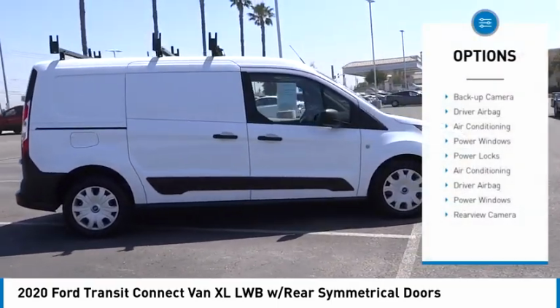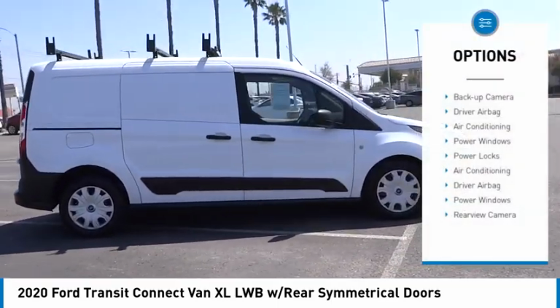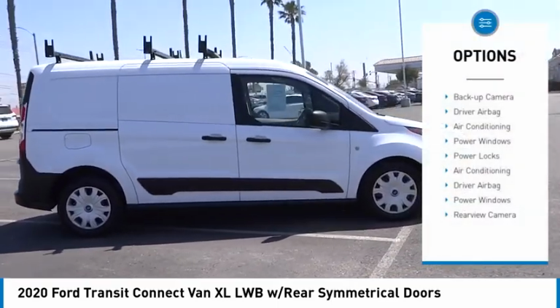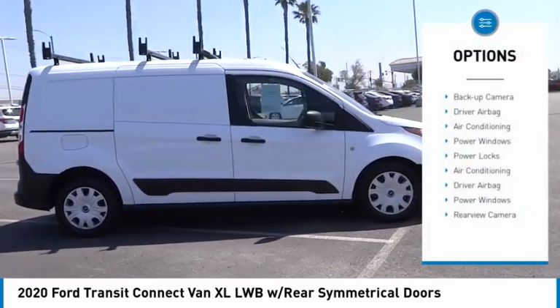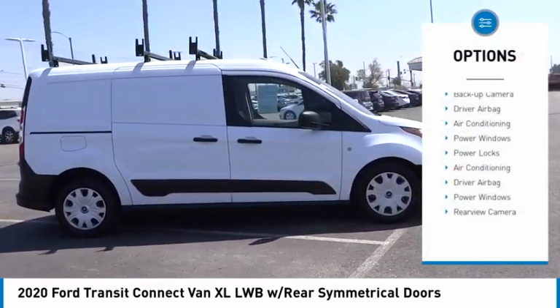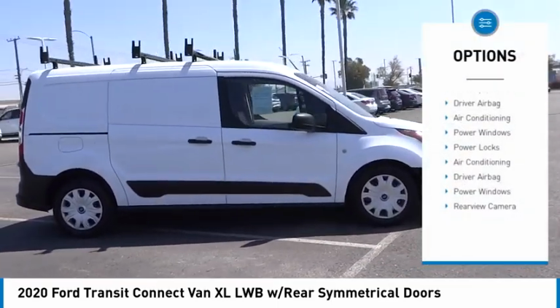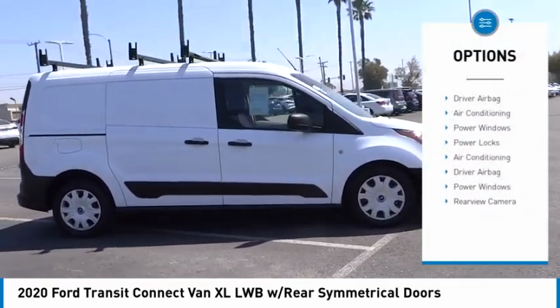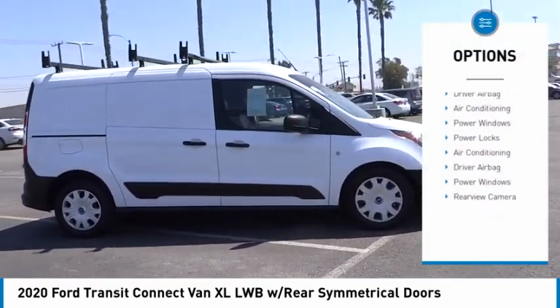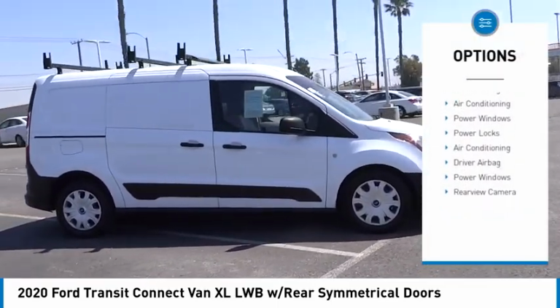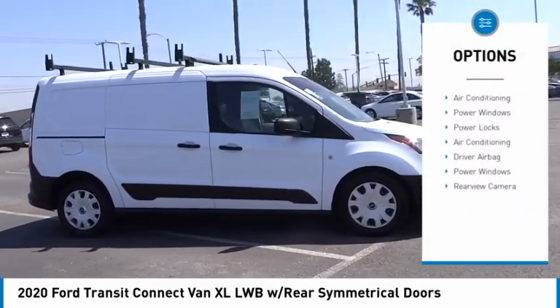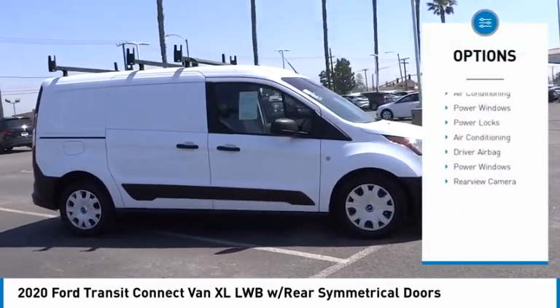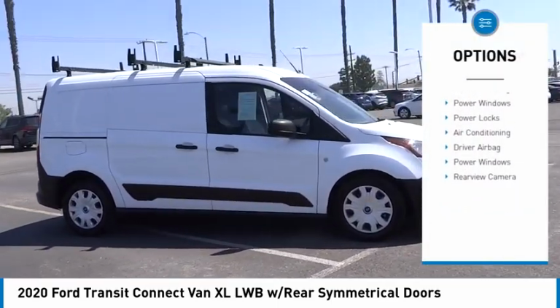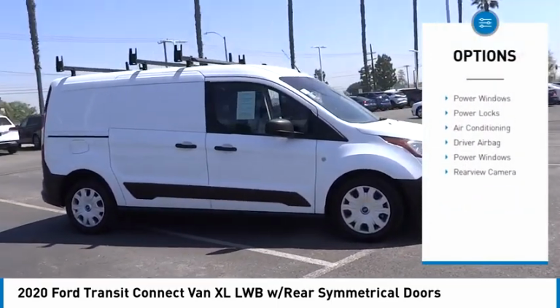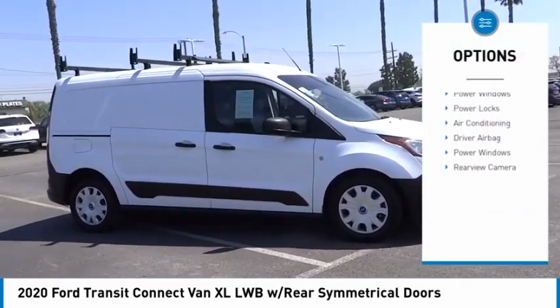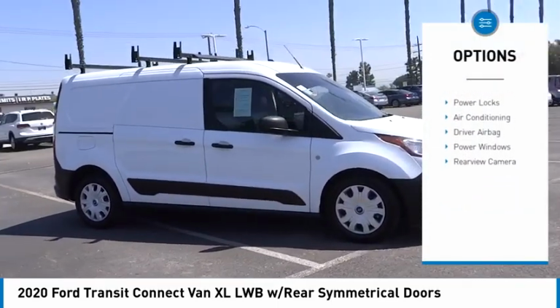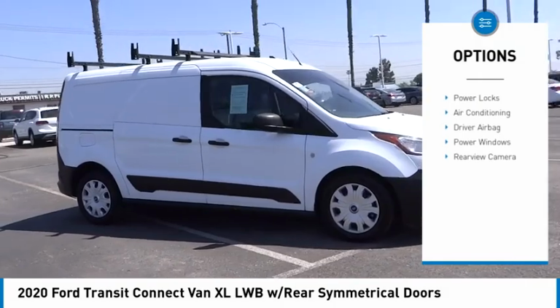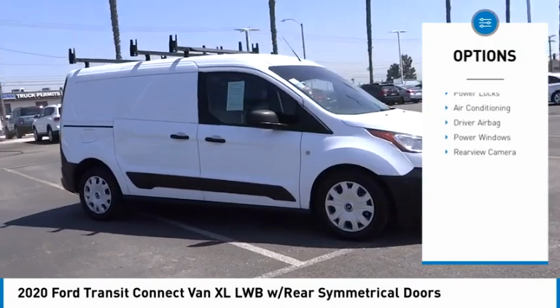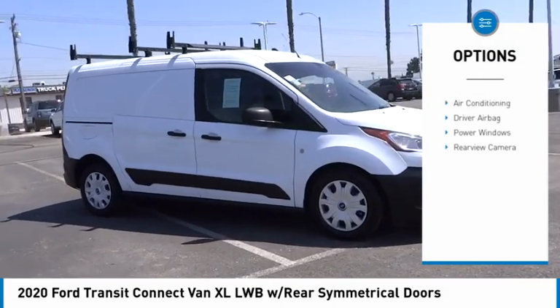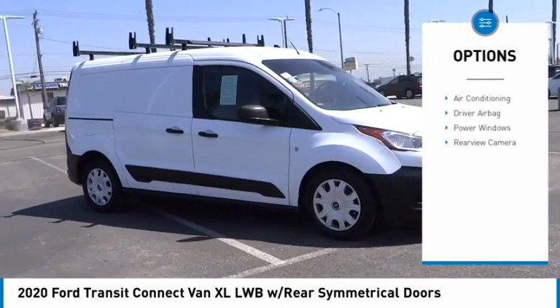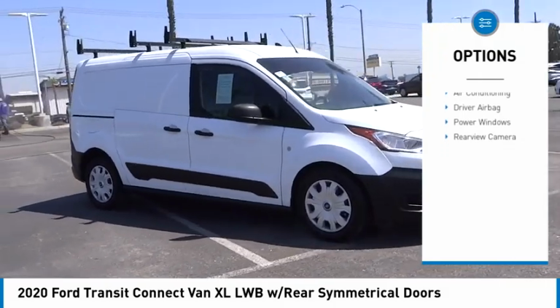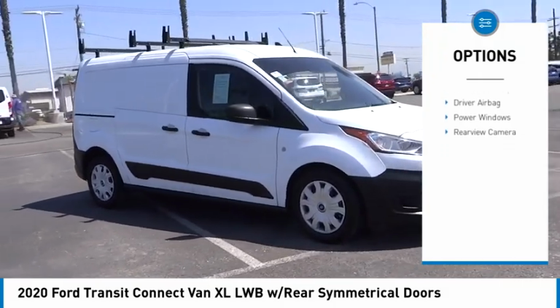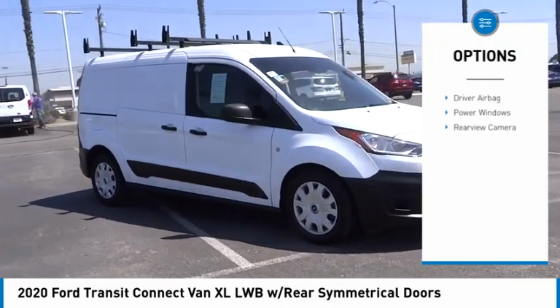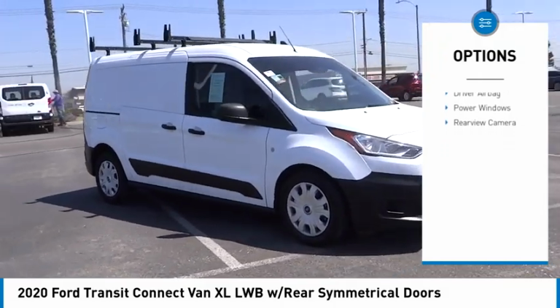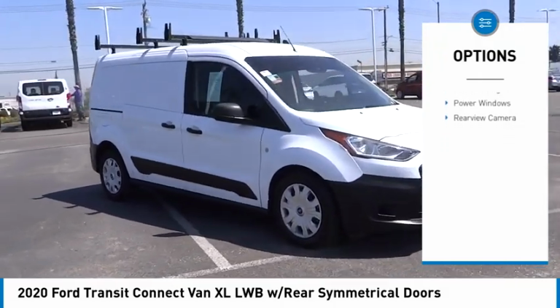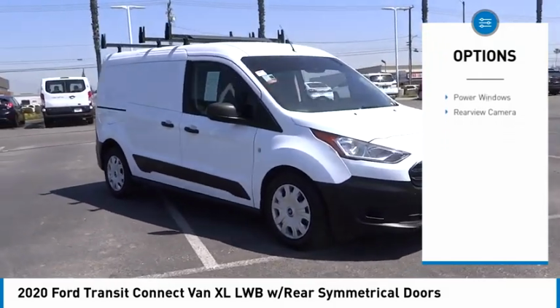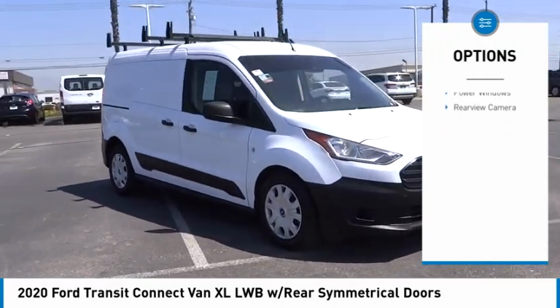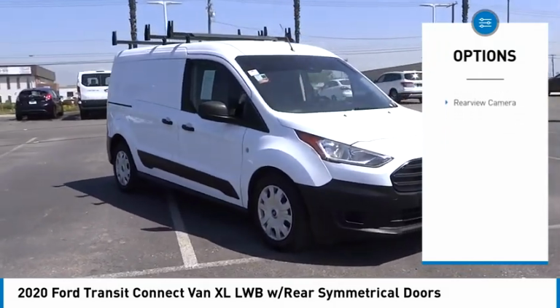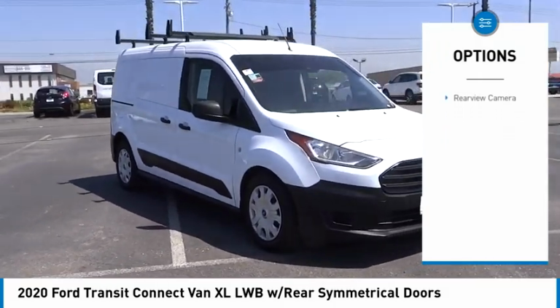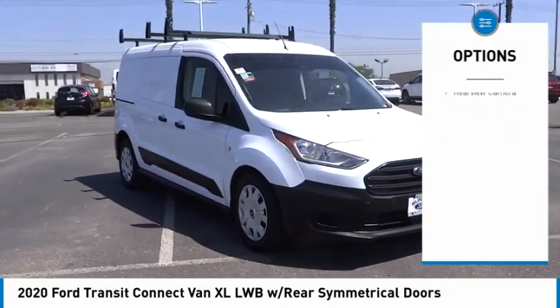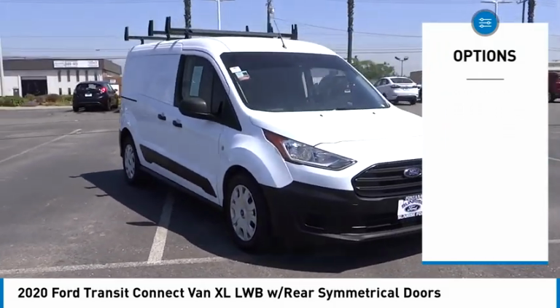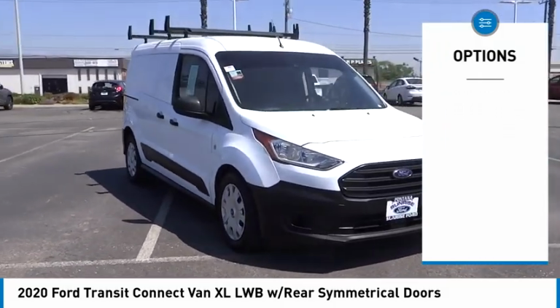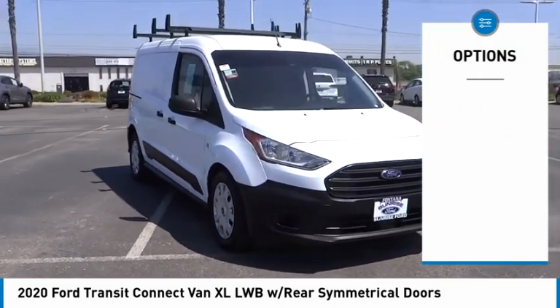Backup camera, driver airbag, air conditioning, power windows, power locks.